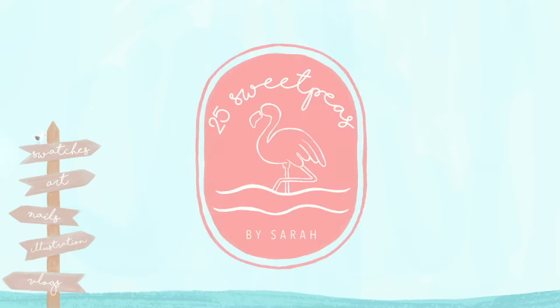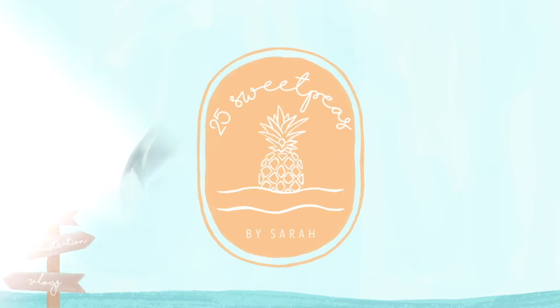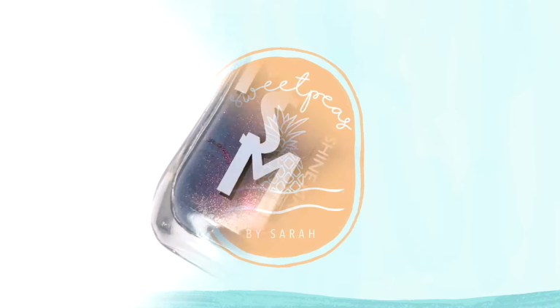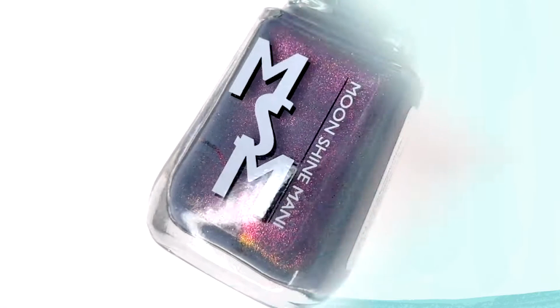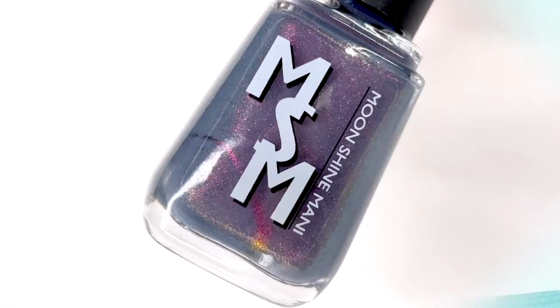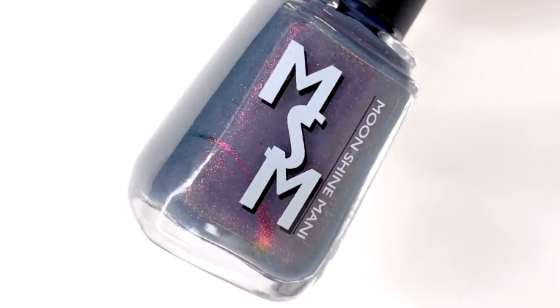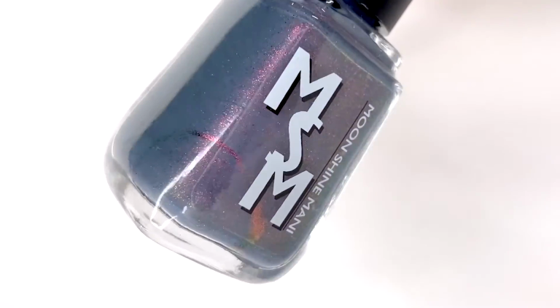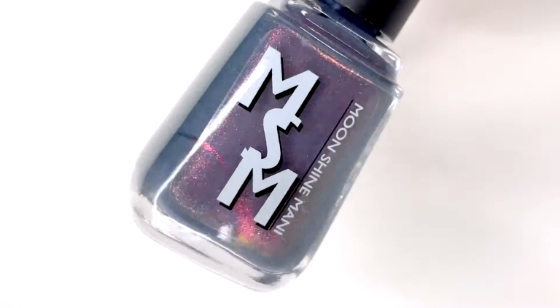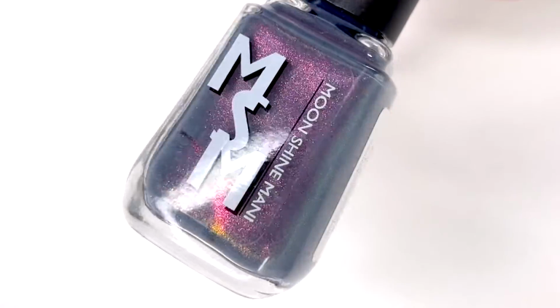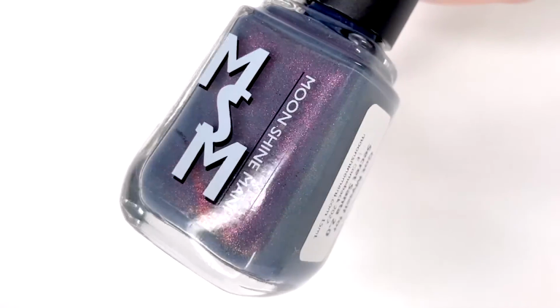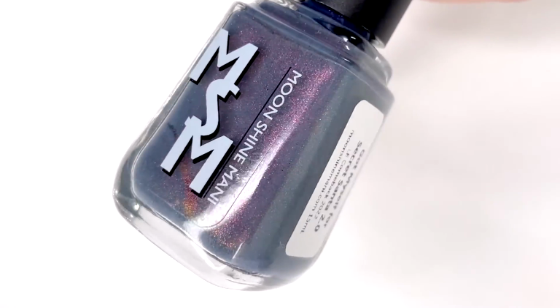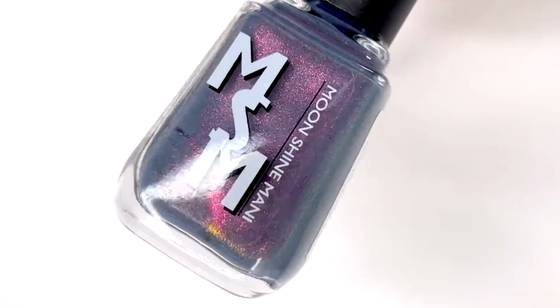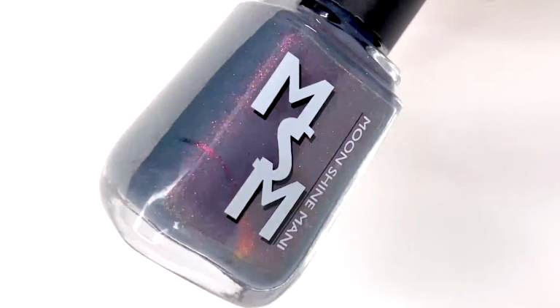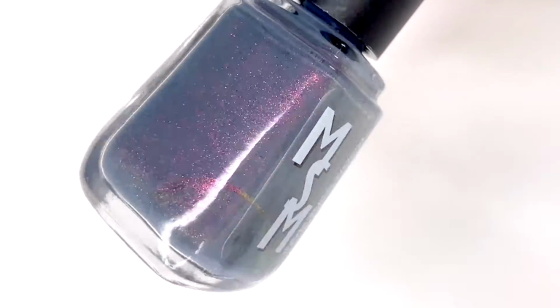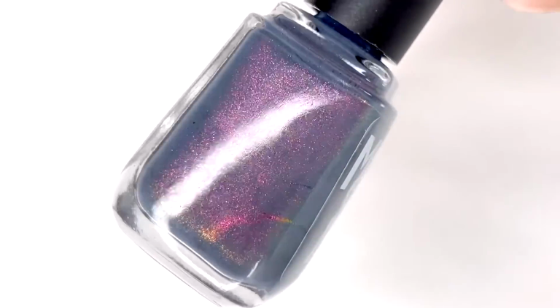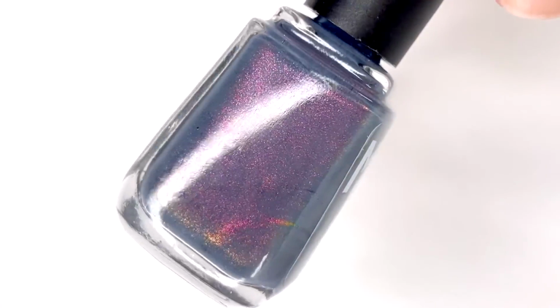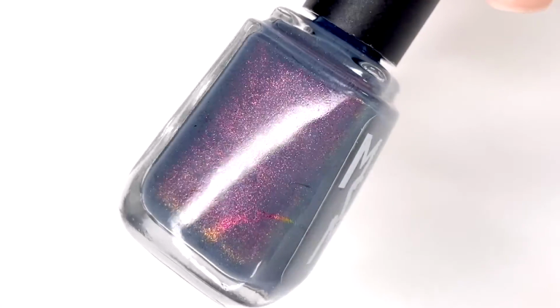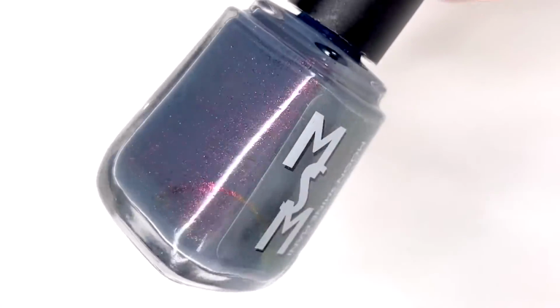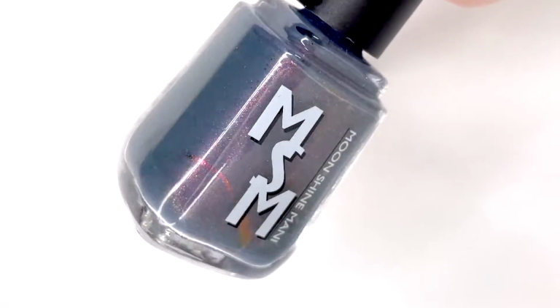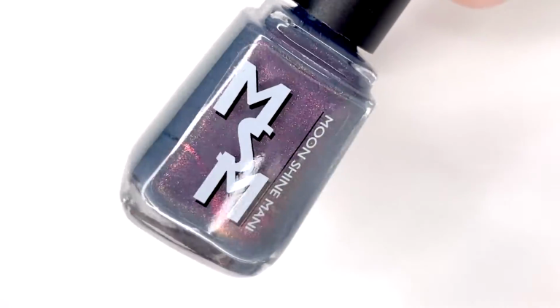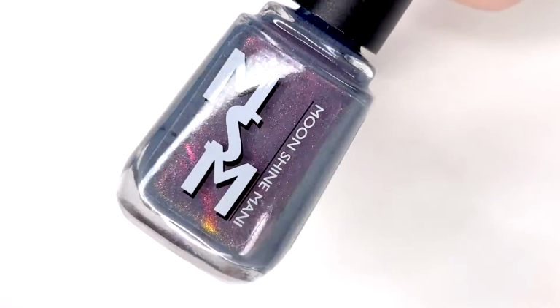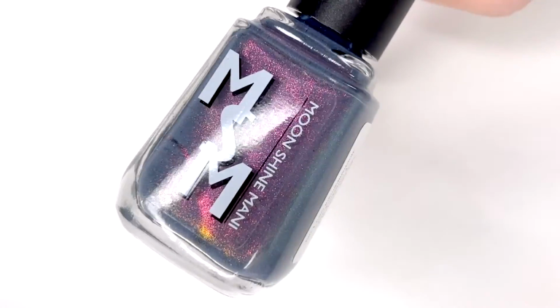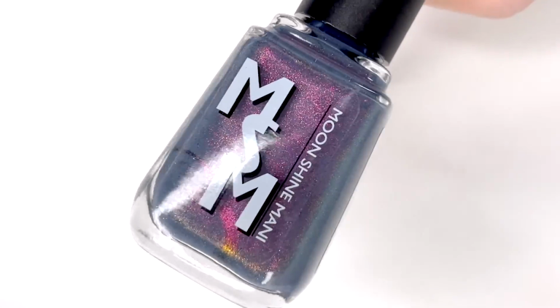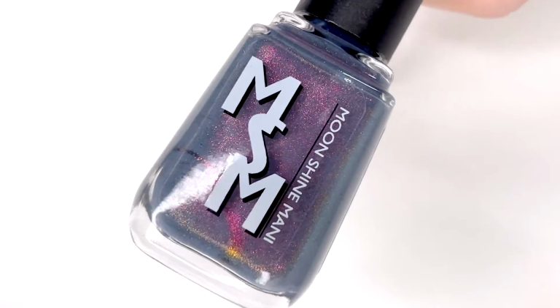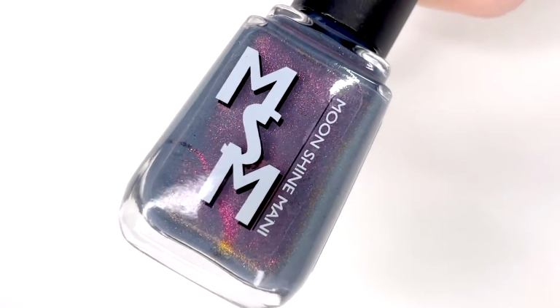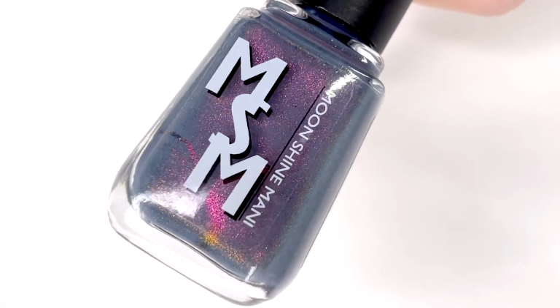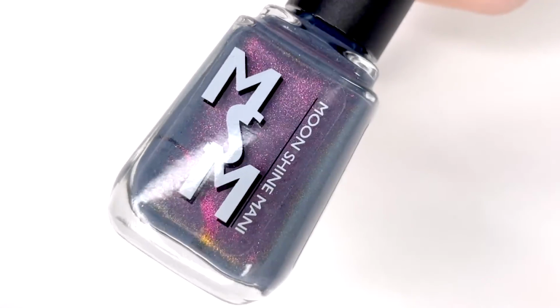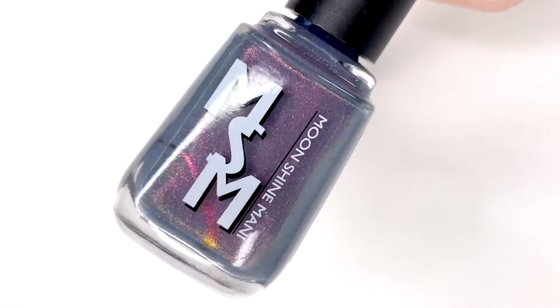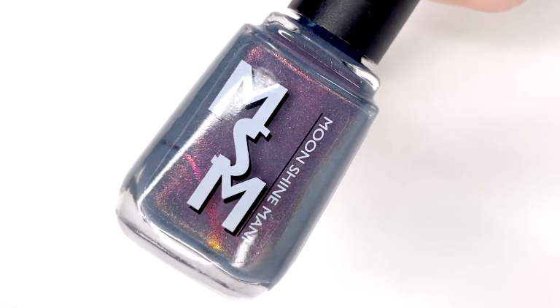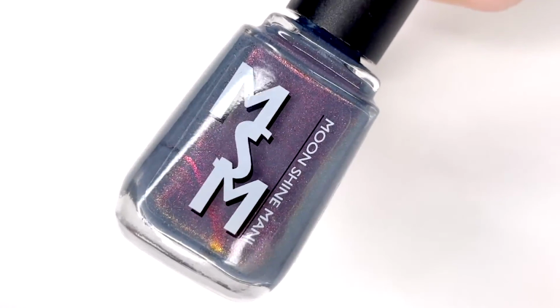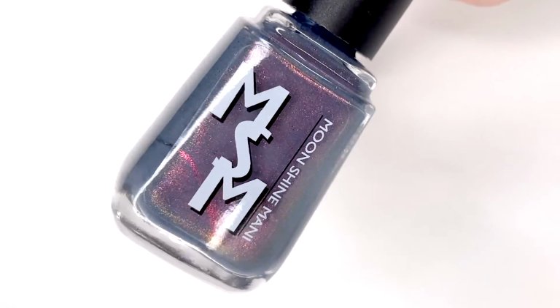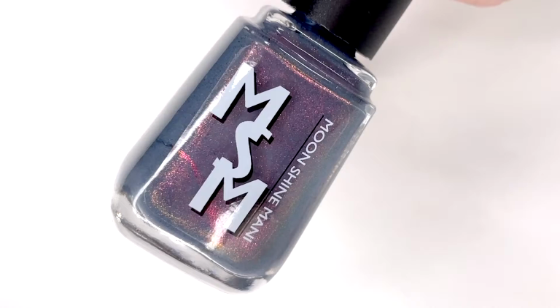Hey everyone, welcome to 25 Soupies. Today I'm going to be showing you a new polish from Moonshine Manny's upcoming release.